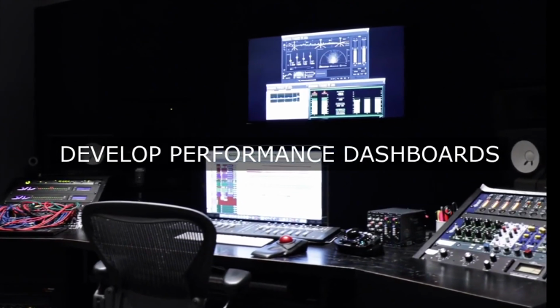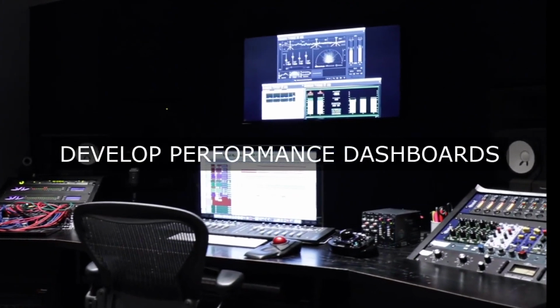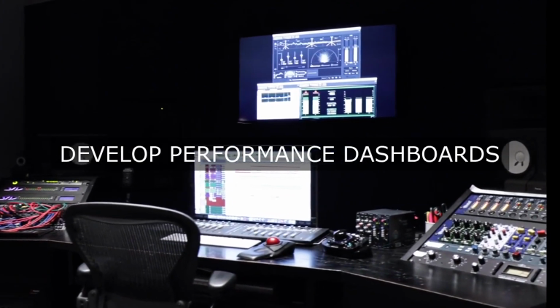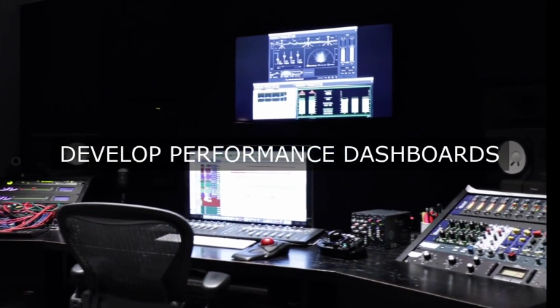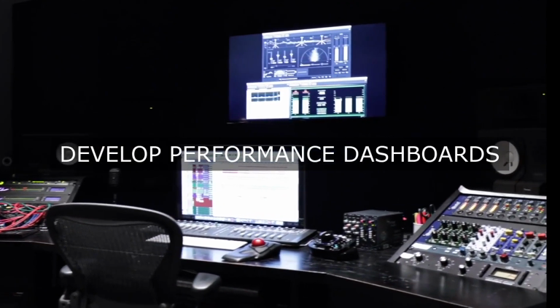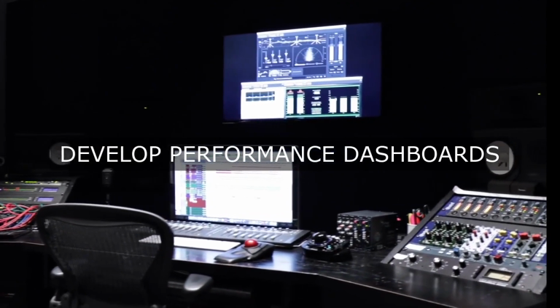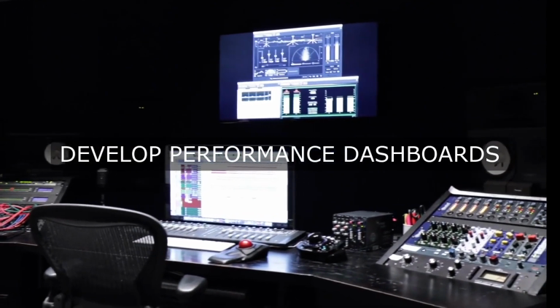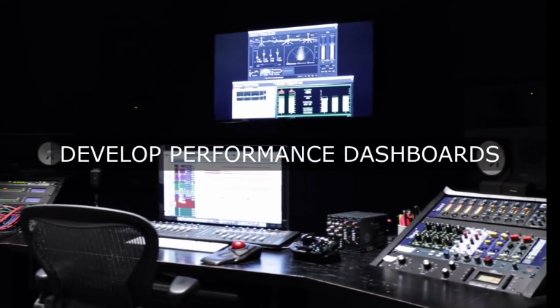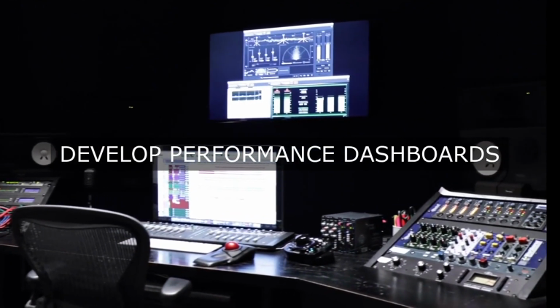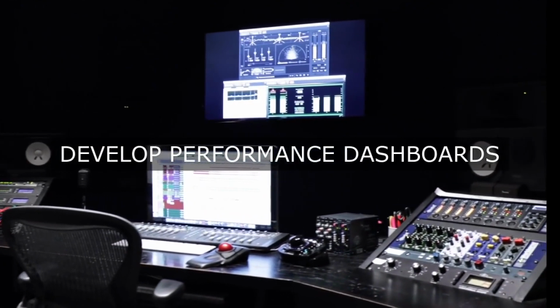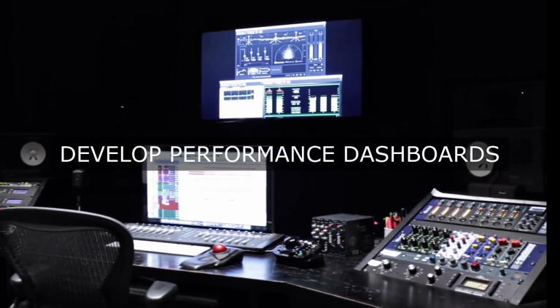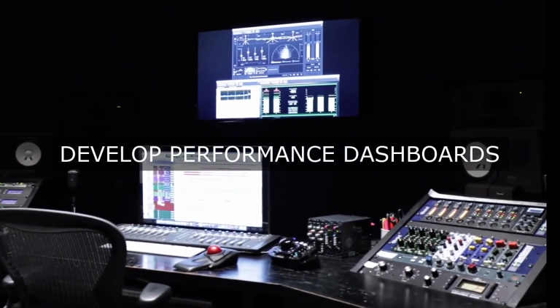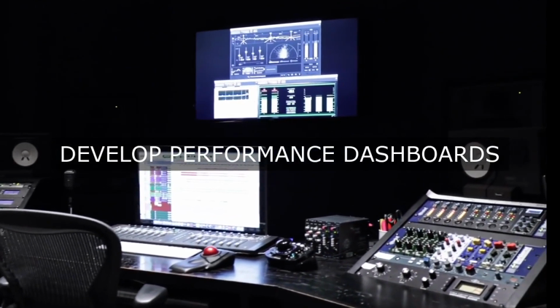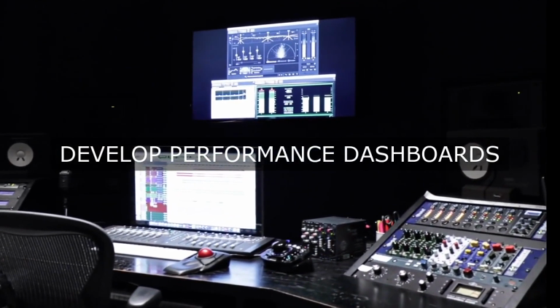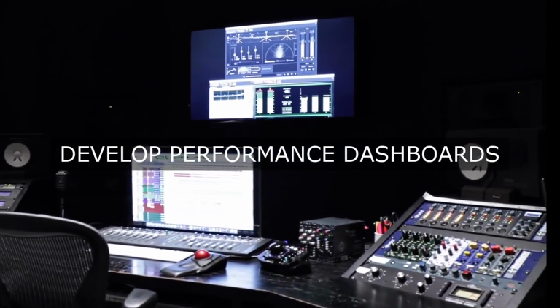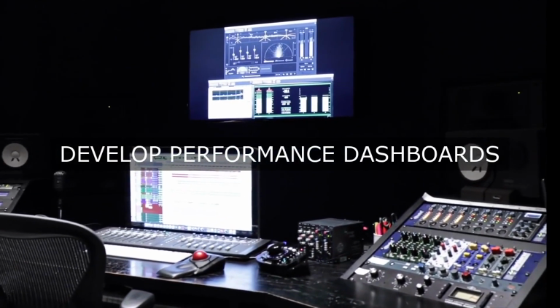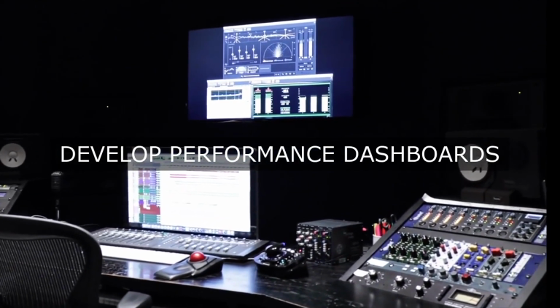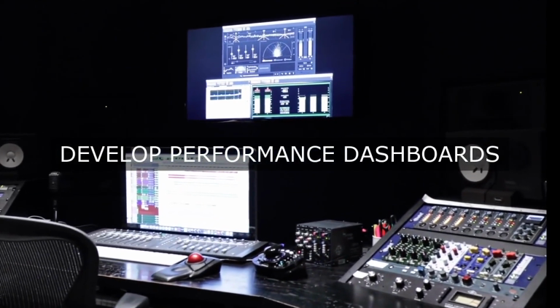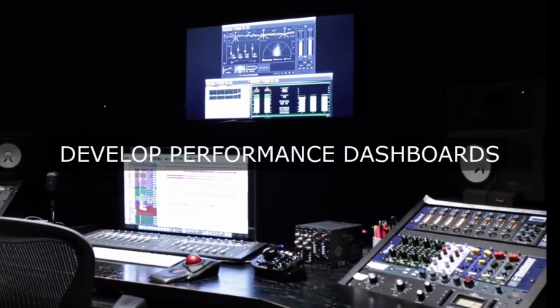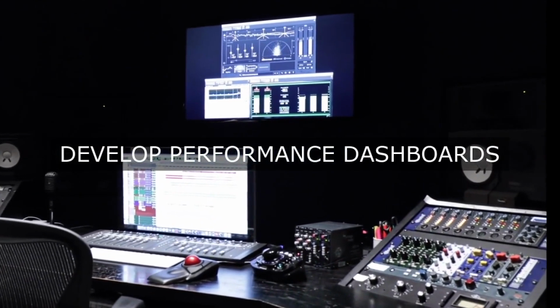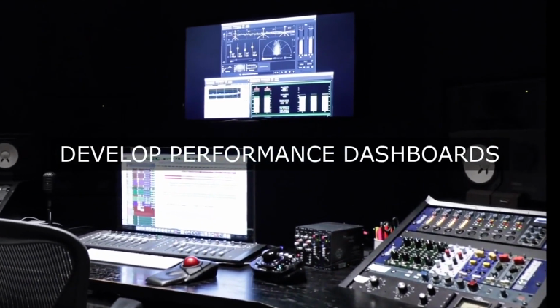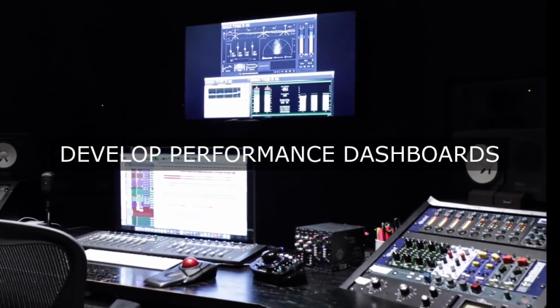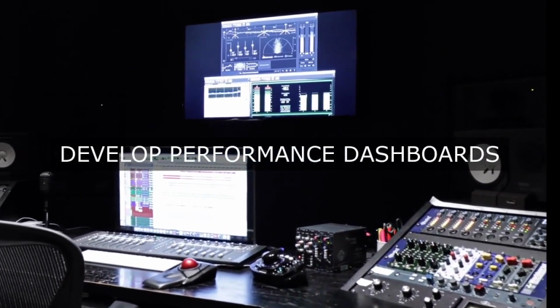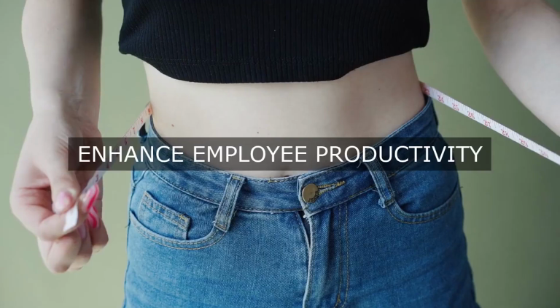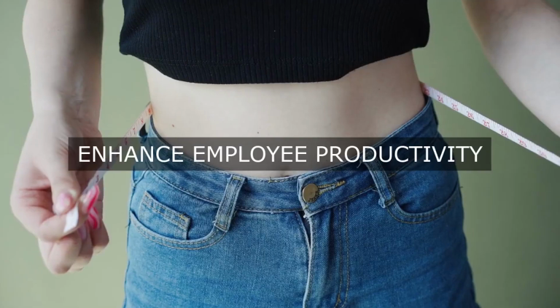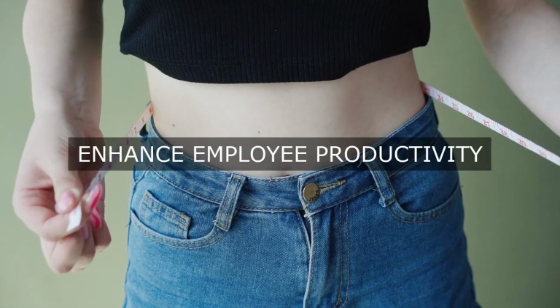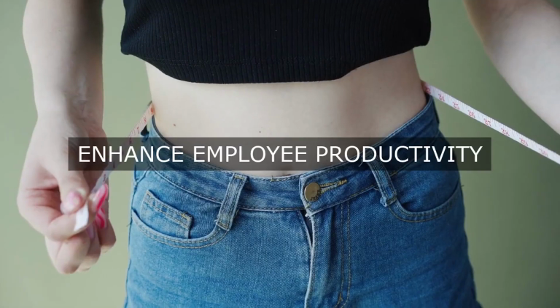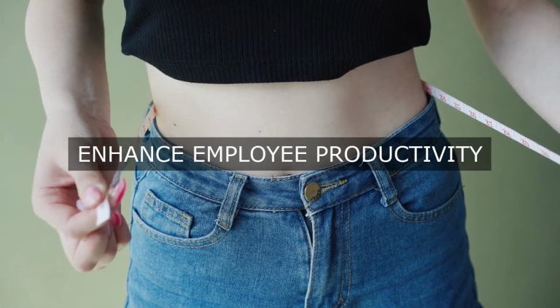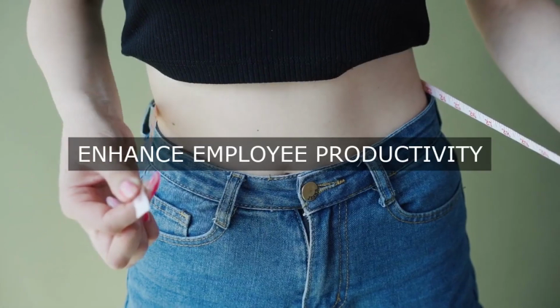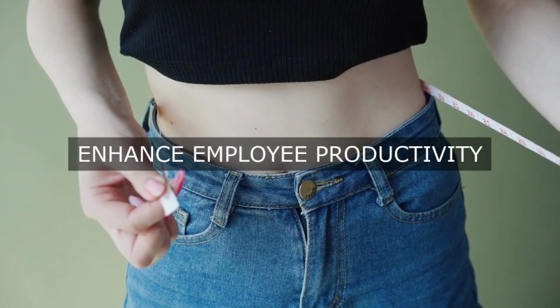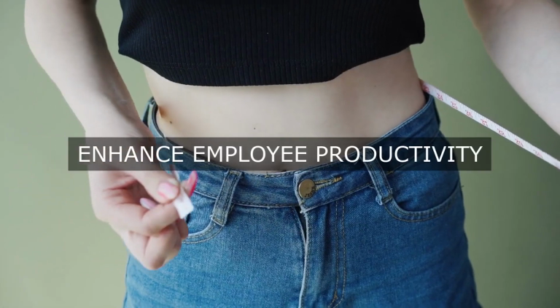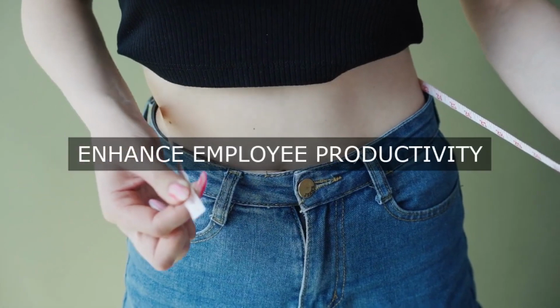For quality: defect rate, first pass yield, and customer complaint rate.